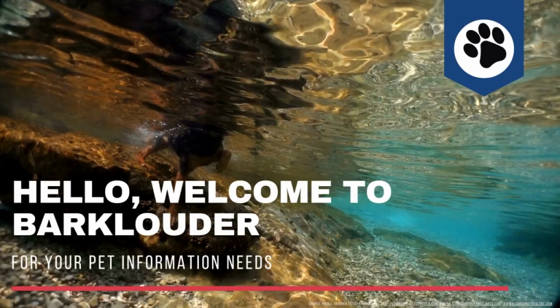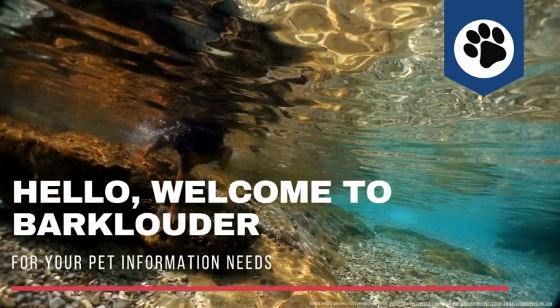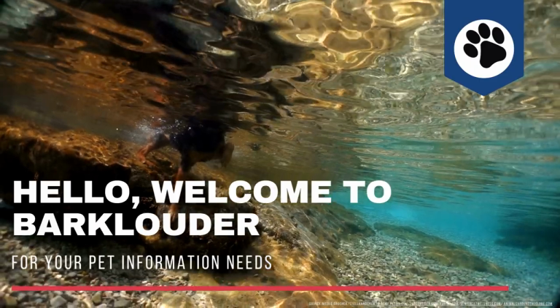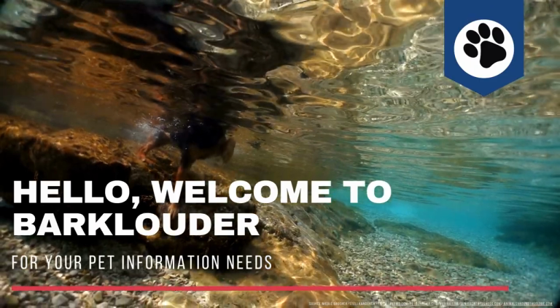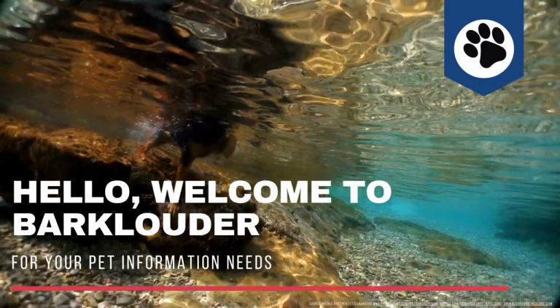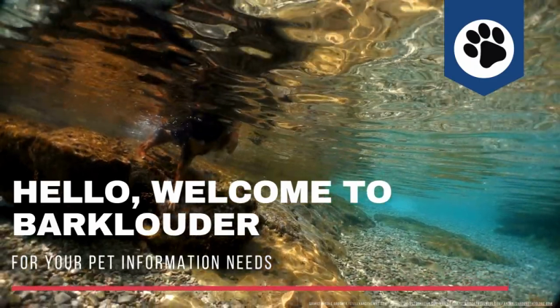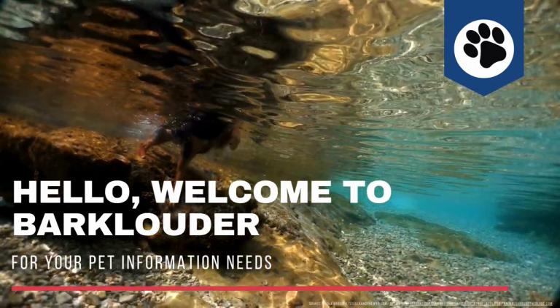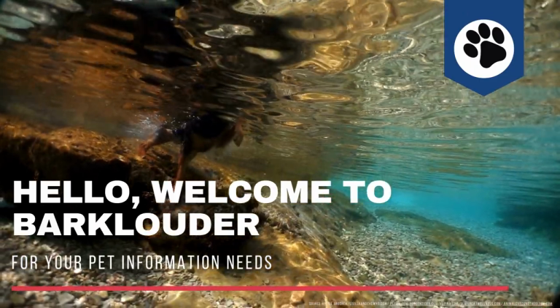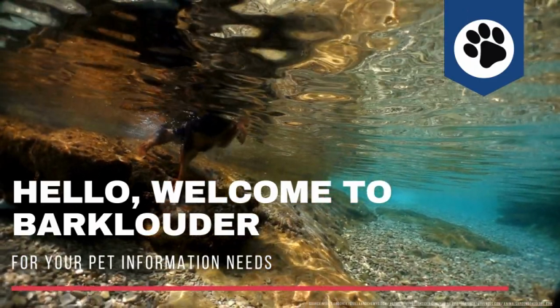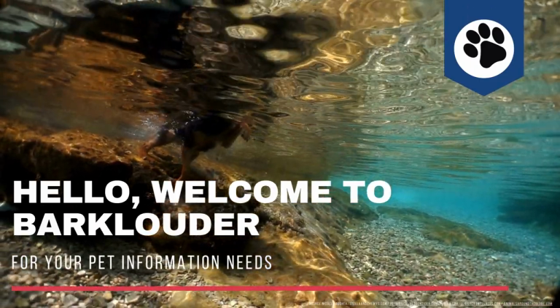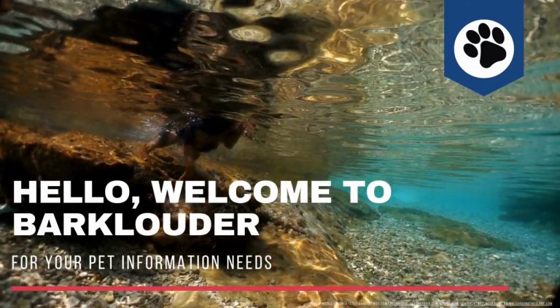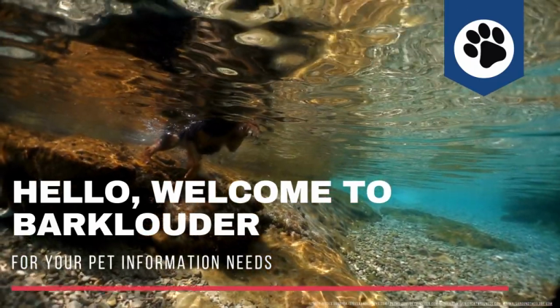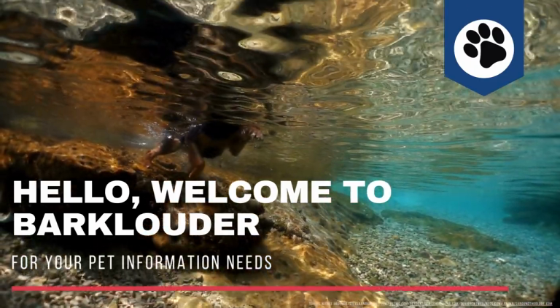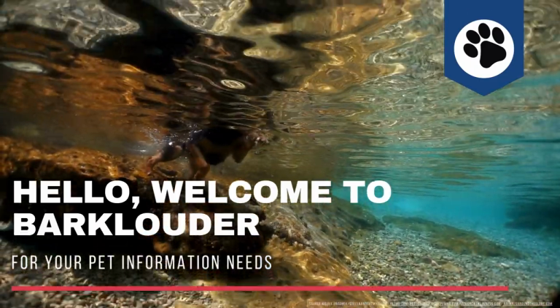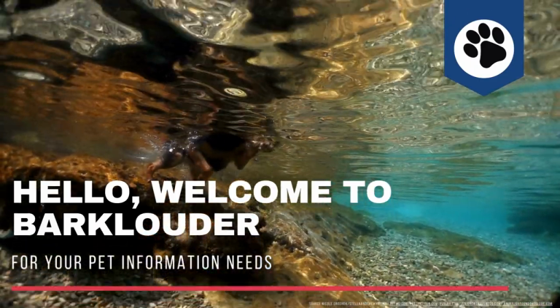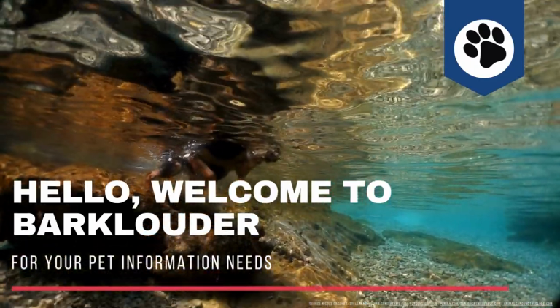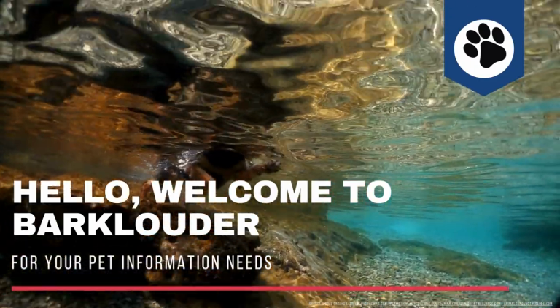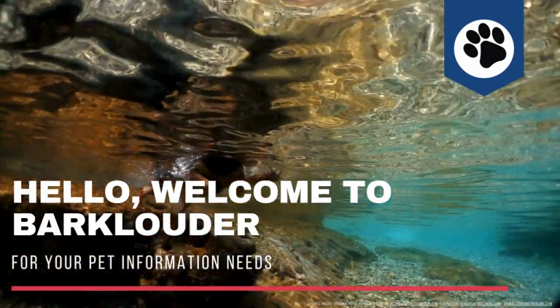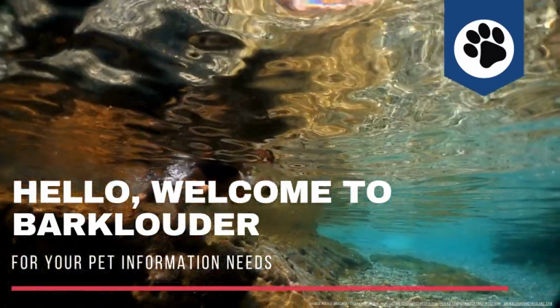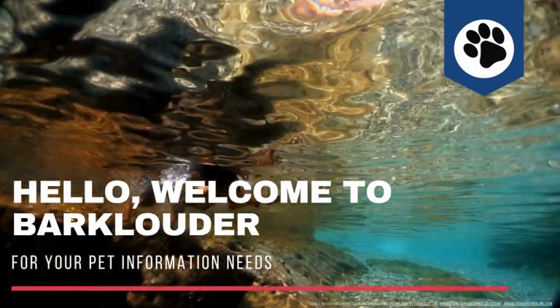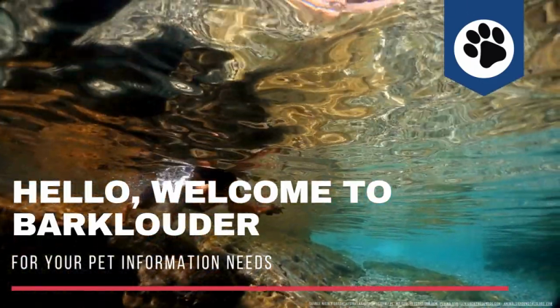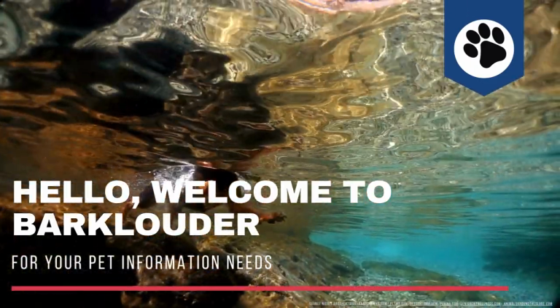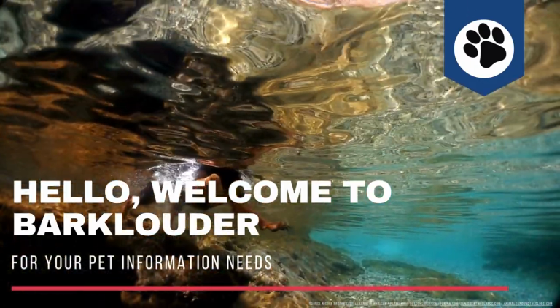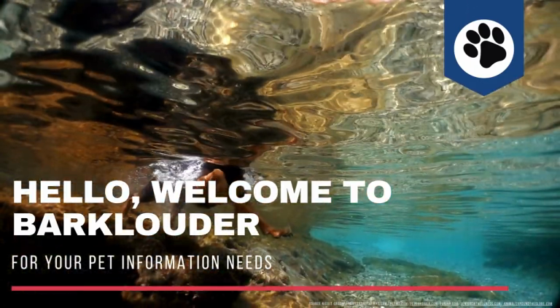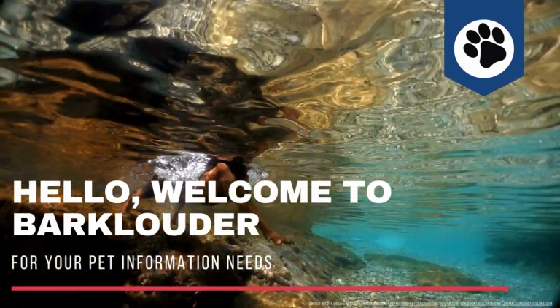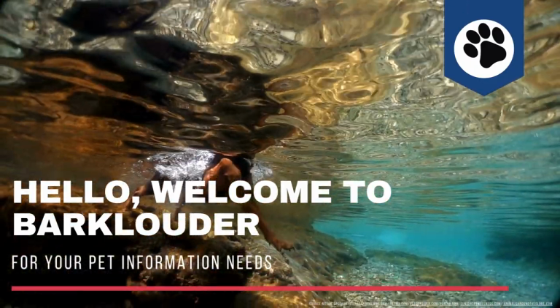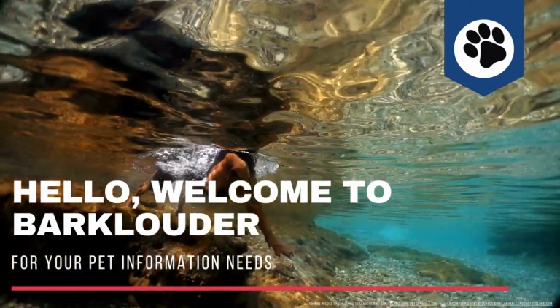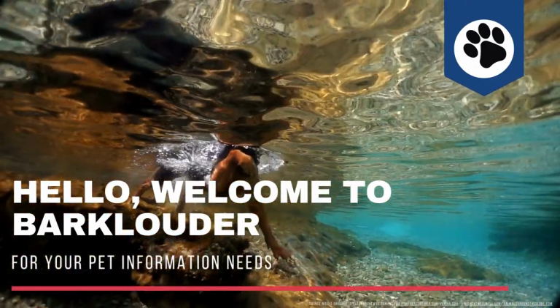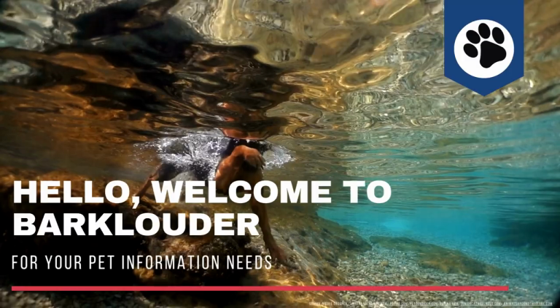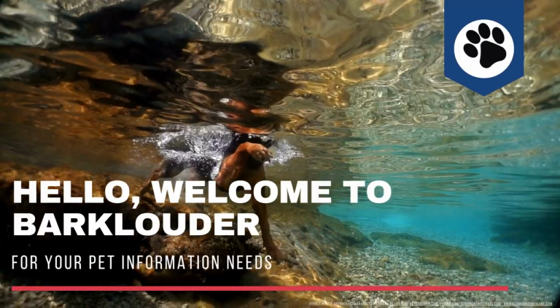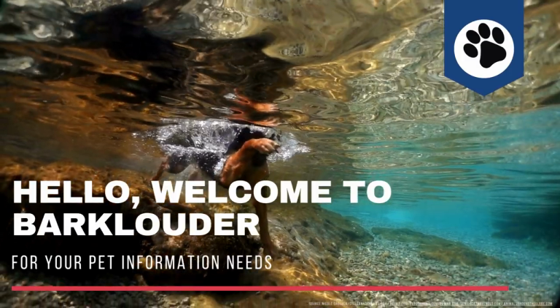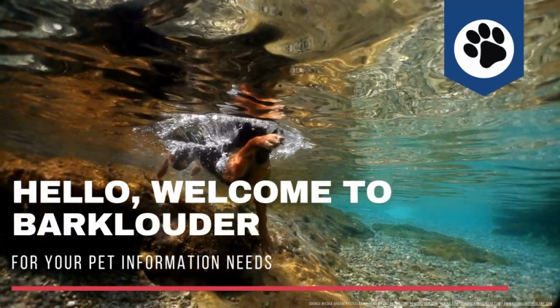Hello, welcome to Bark Louder. Thanks for your visit today. We're always here for your pet information needs.